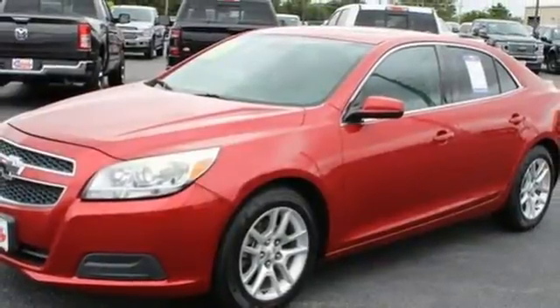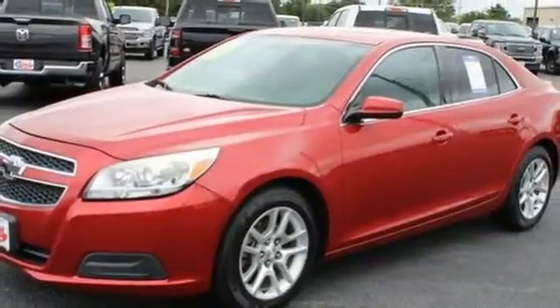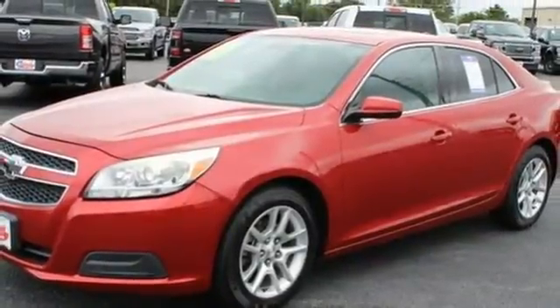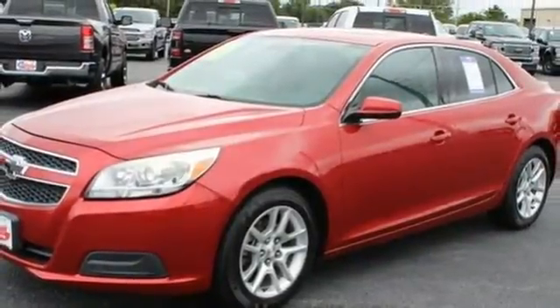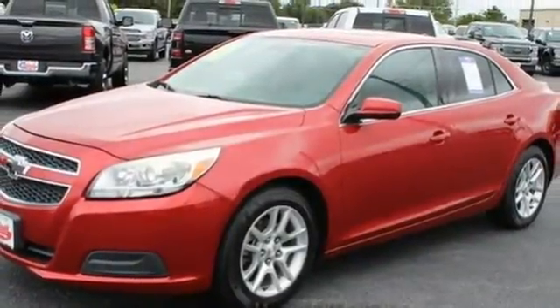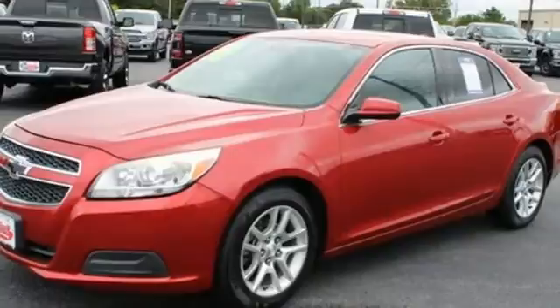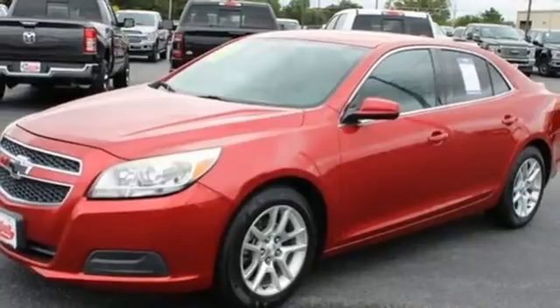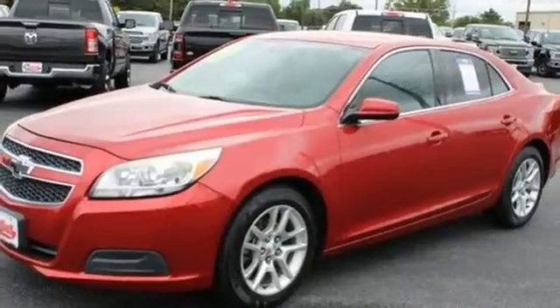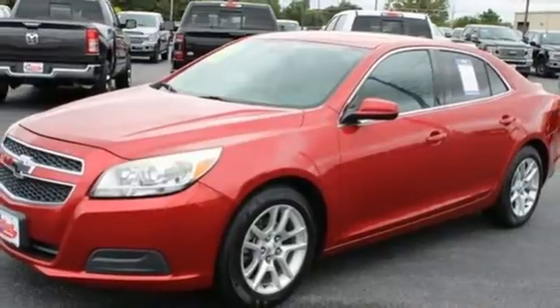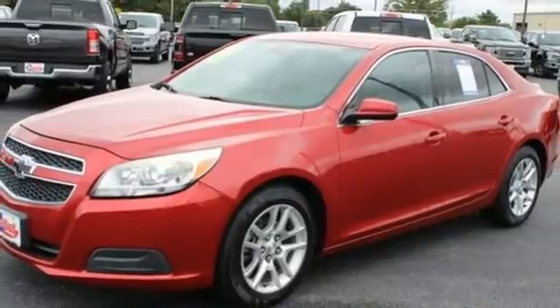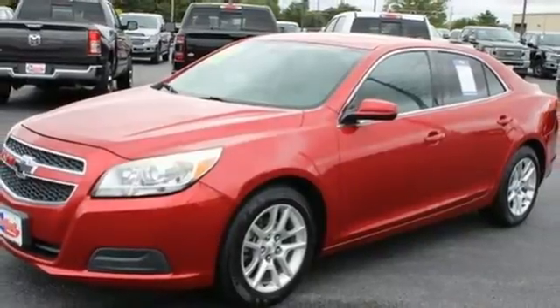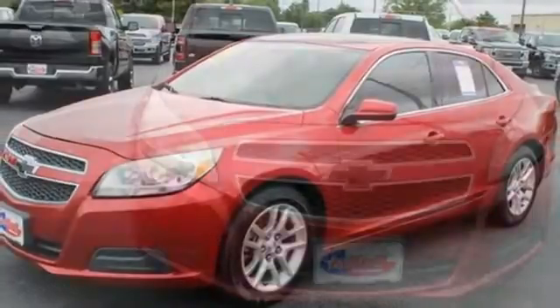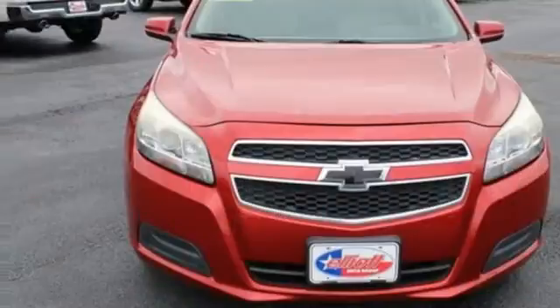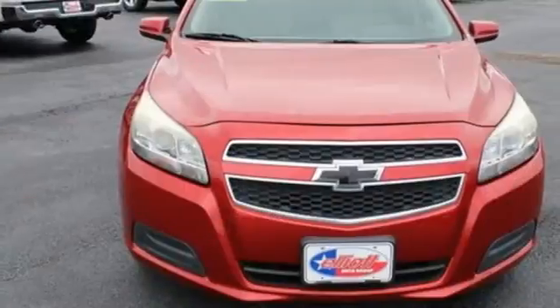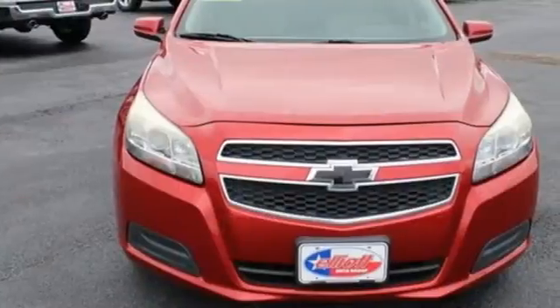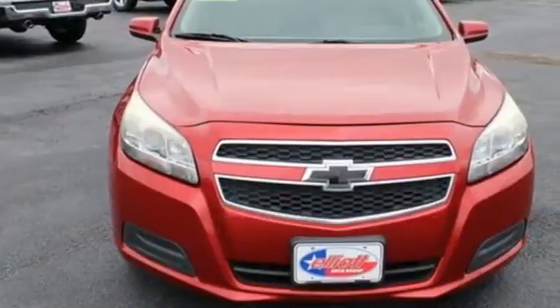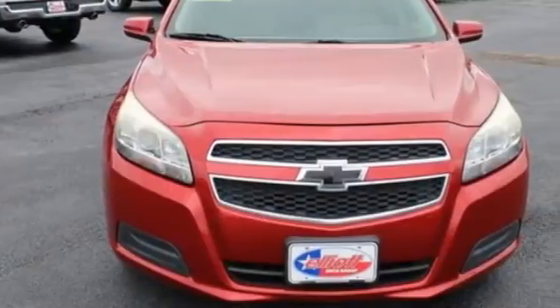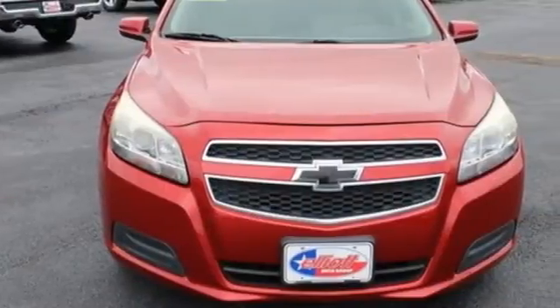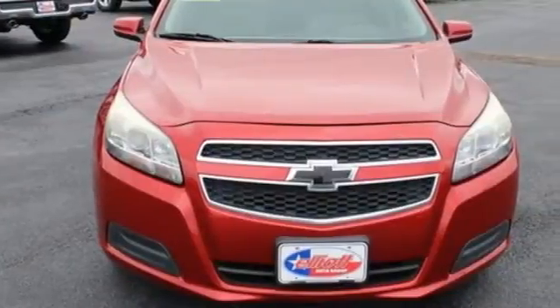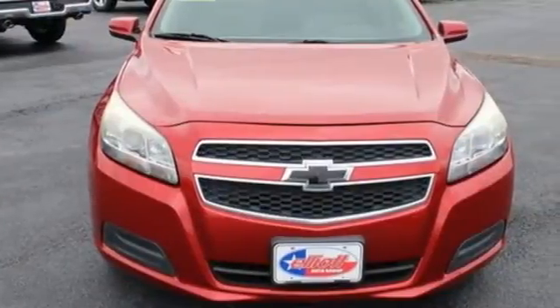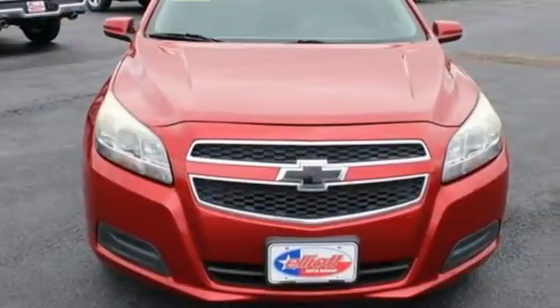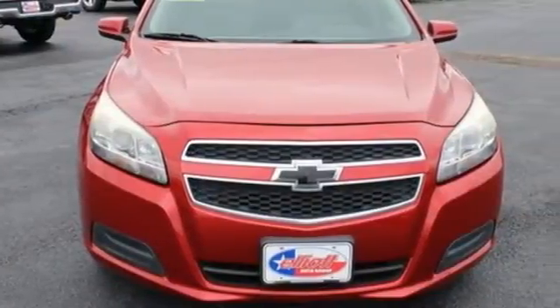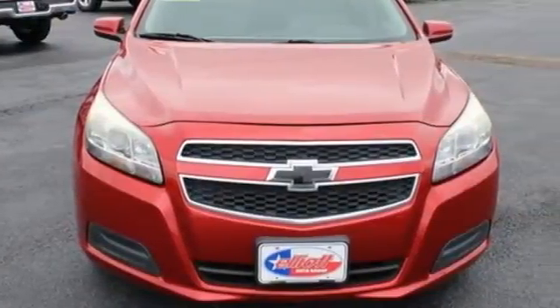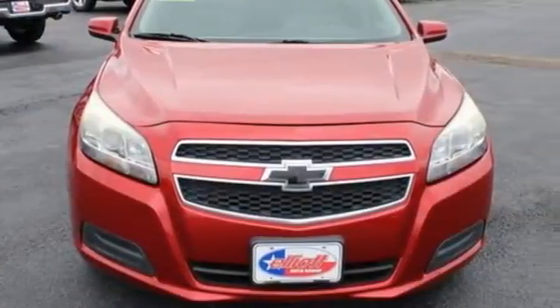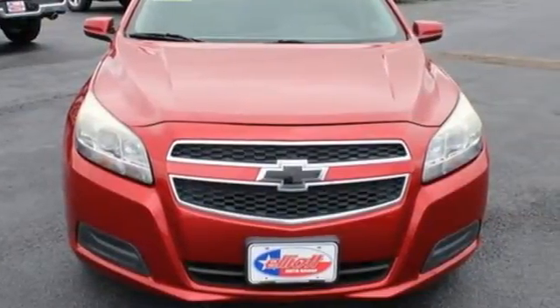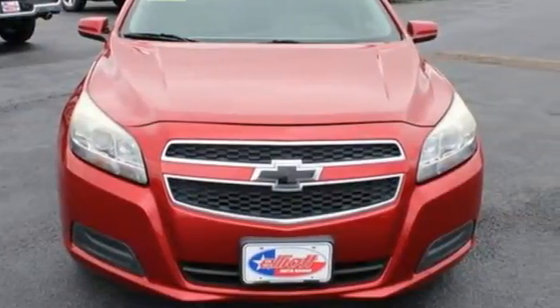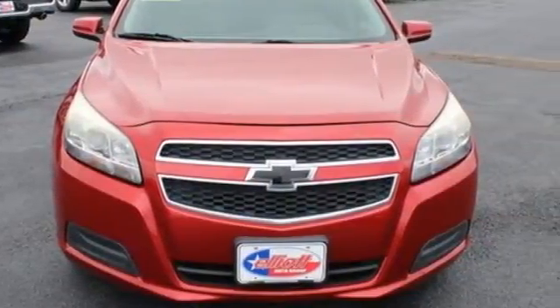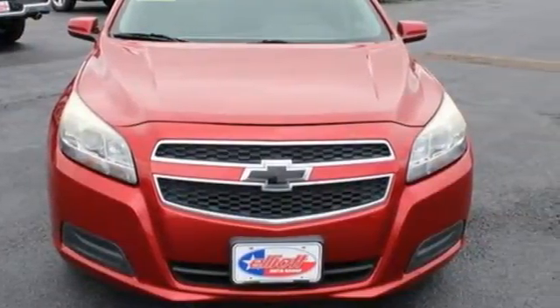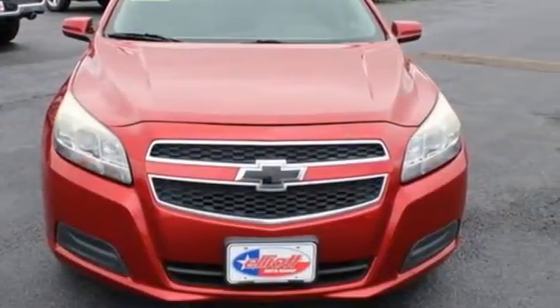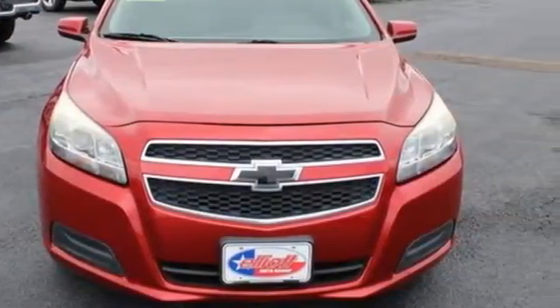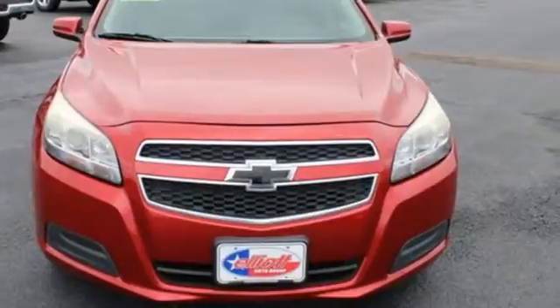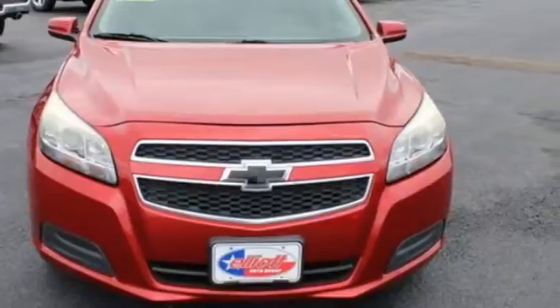There's more than a century of ingenuity and significance in every Chevy. Driving is believing — test drive it today.